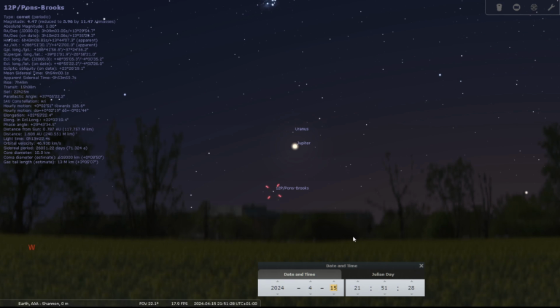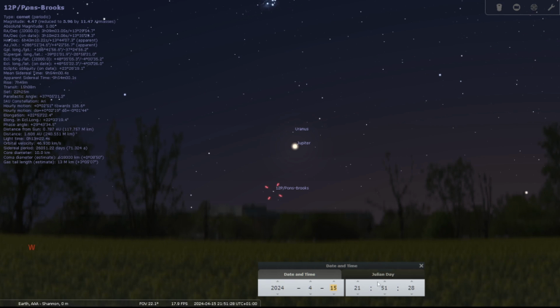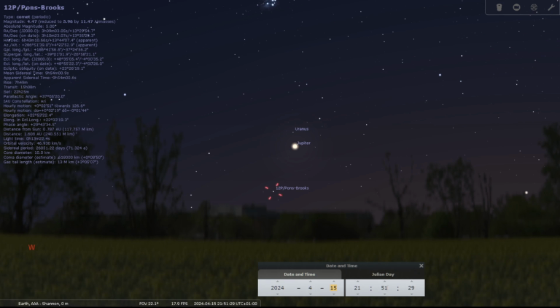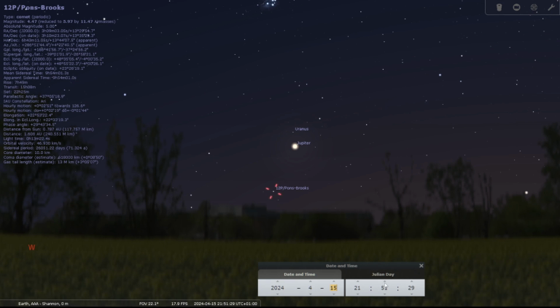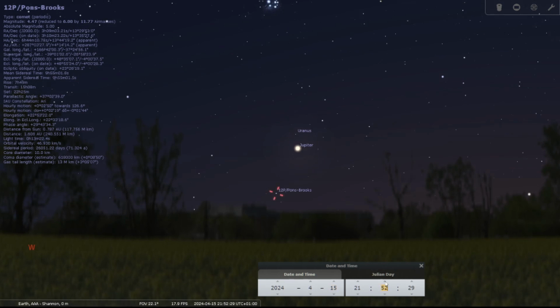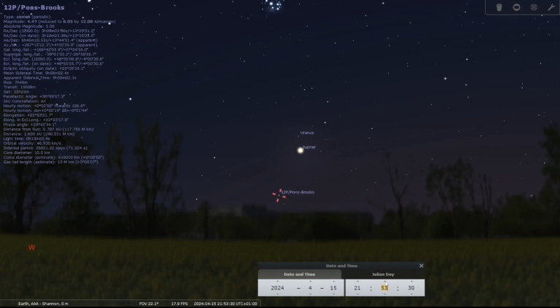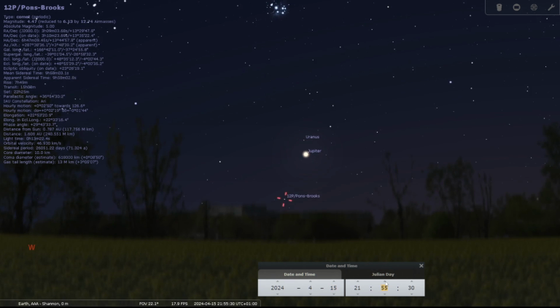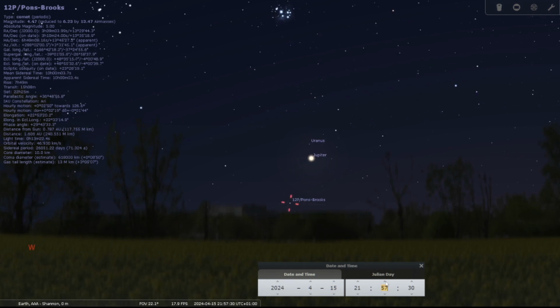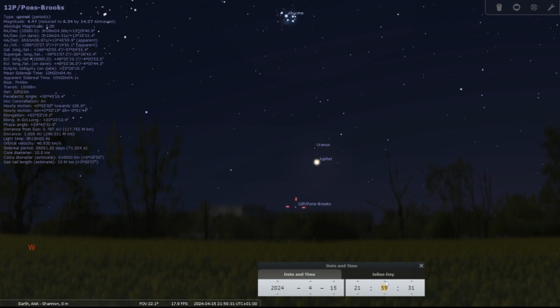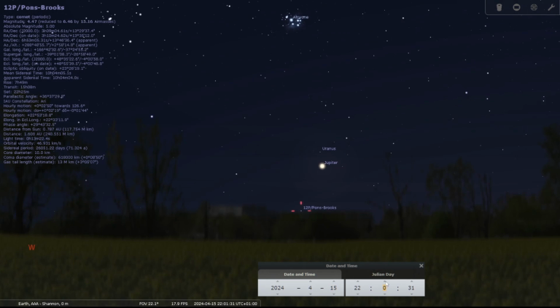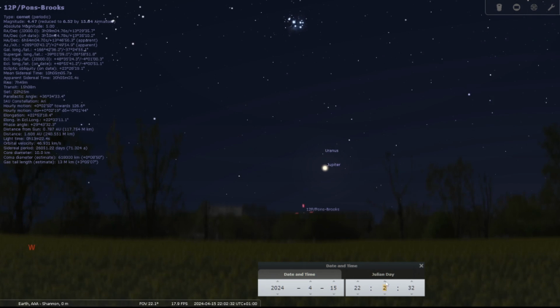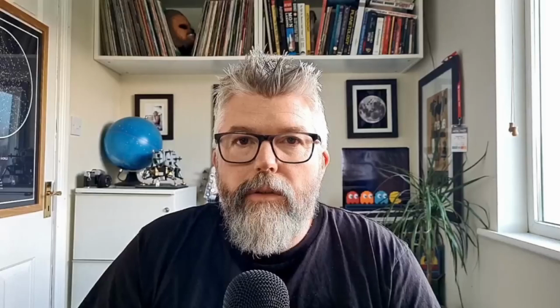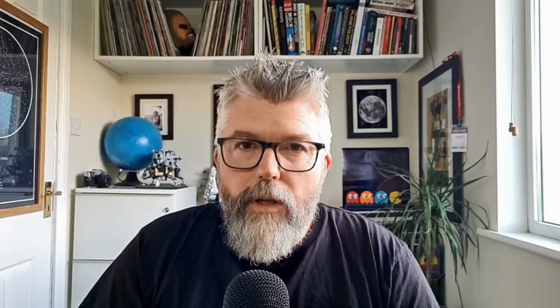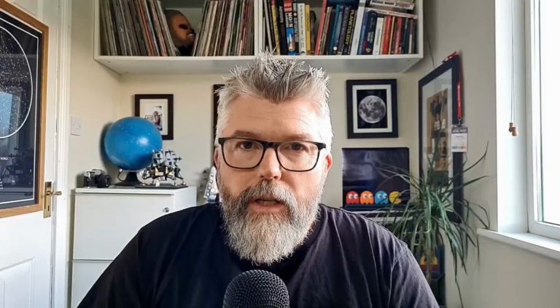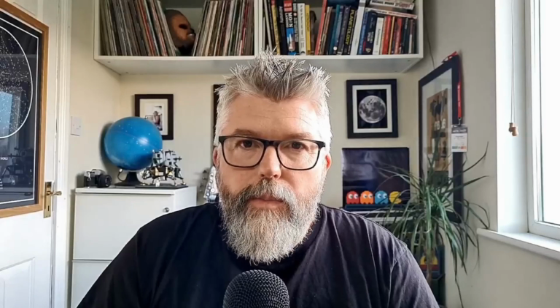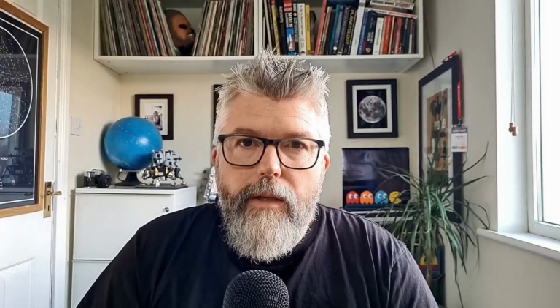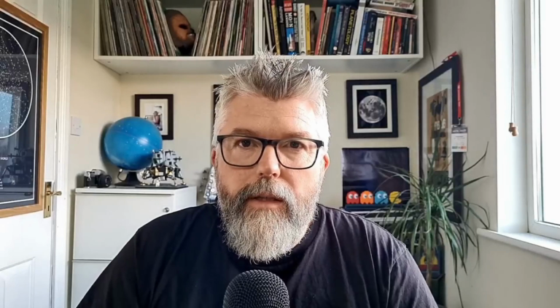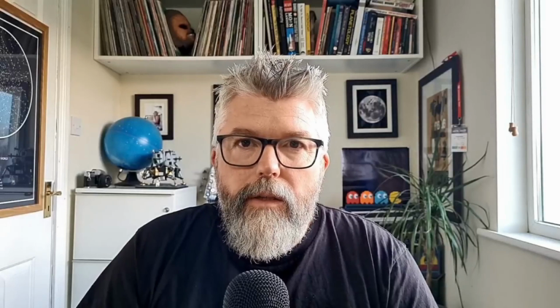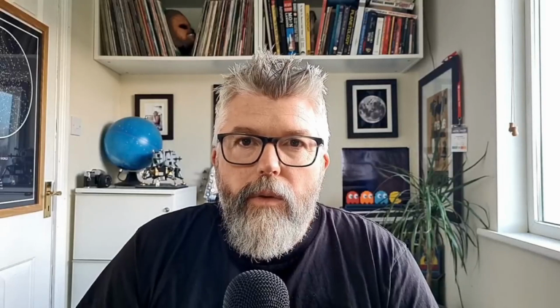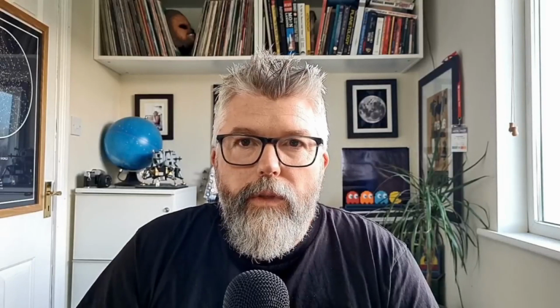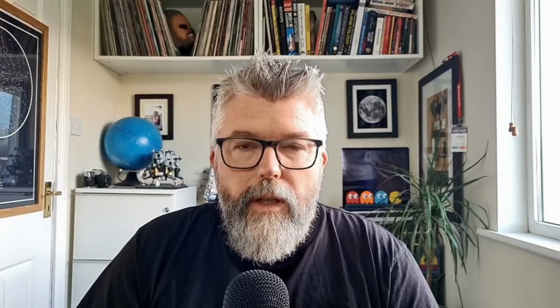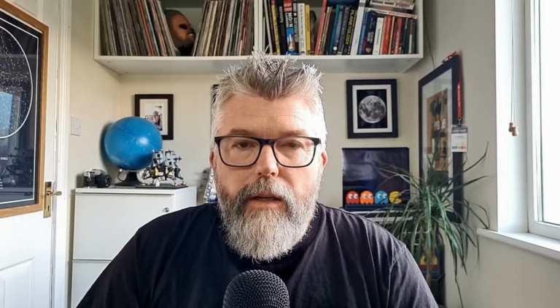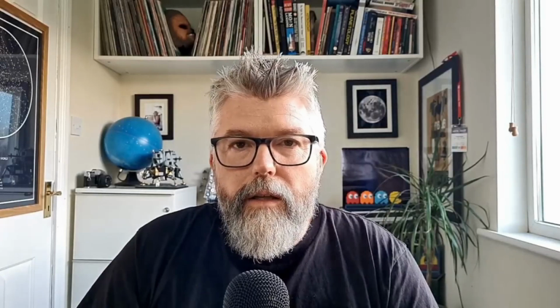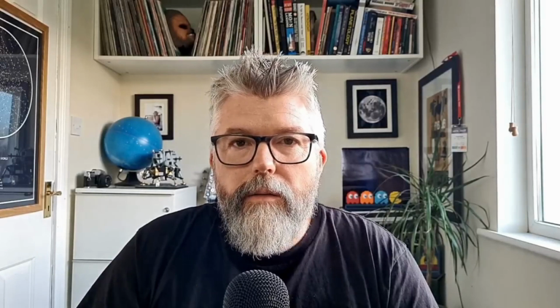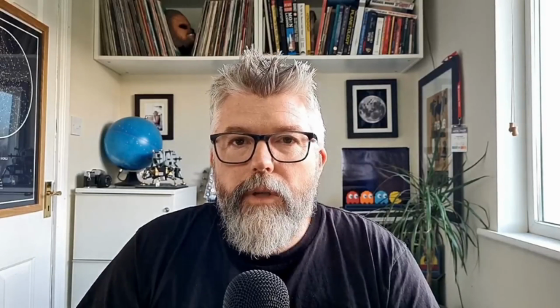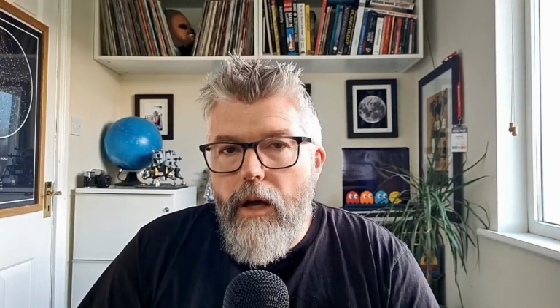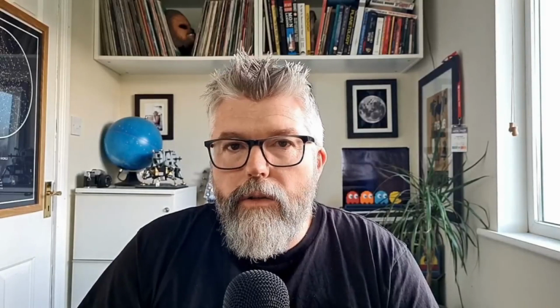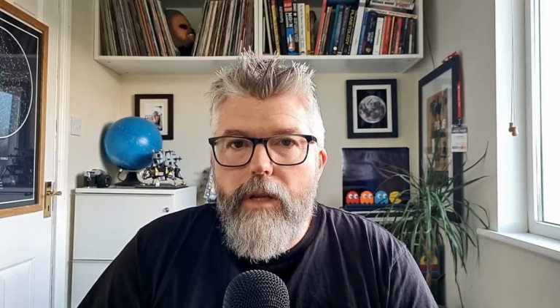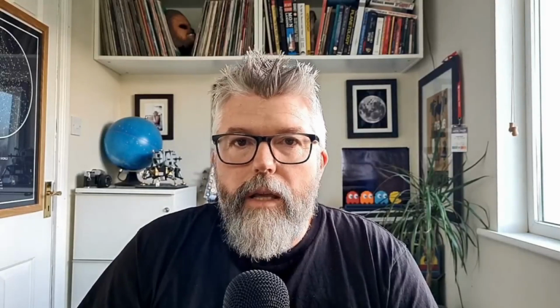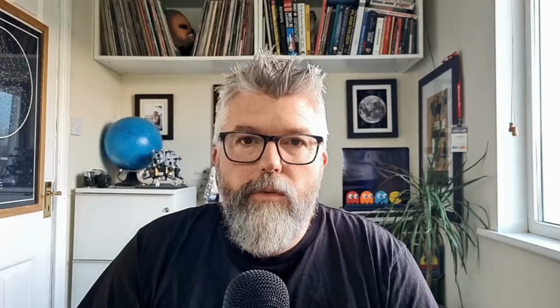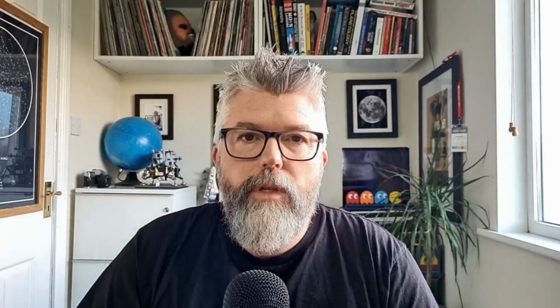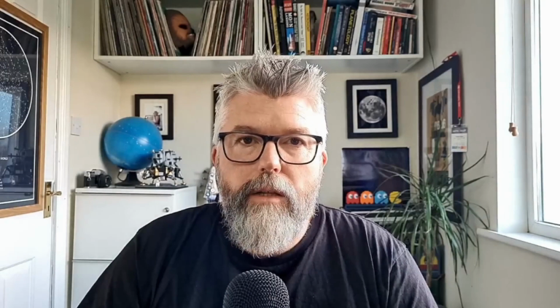I'll give you observing tips and what you can expect to see with the naked eye, binoculars, and through a telescope.